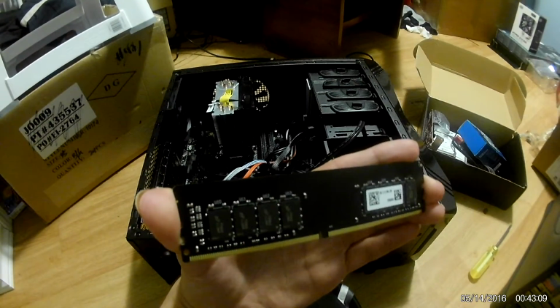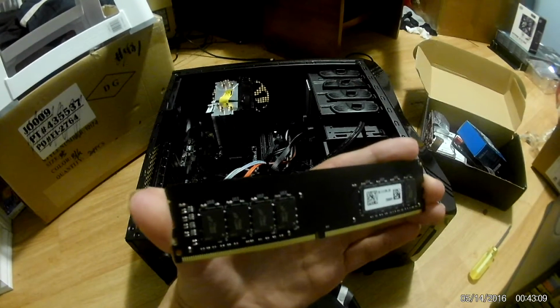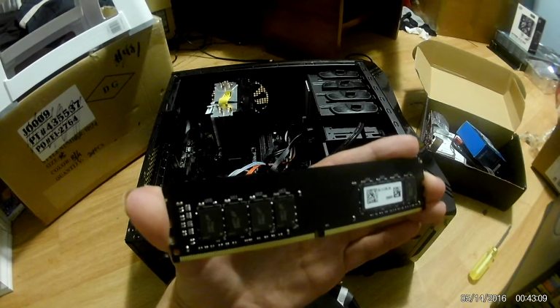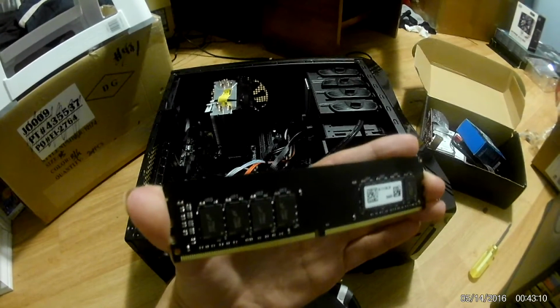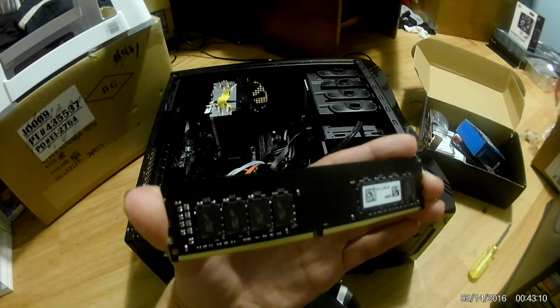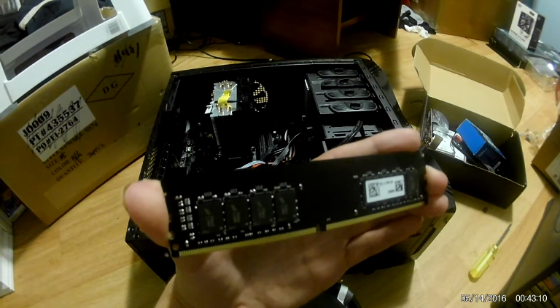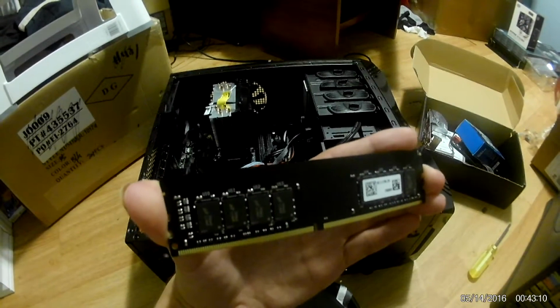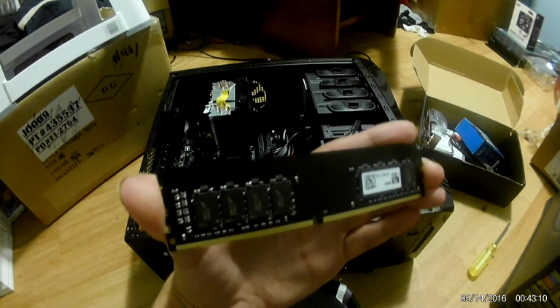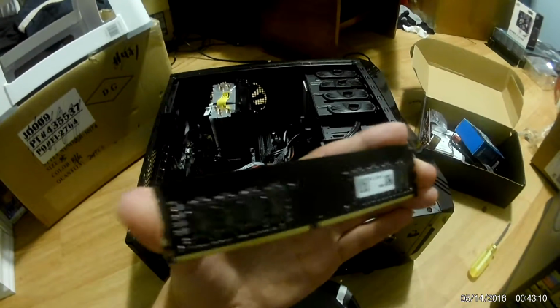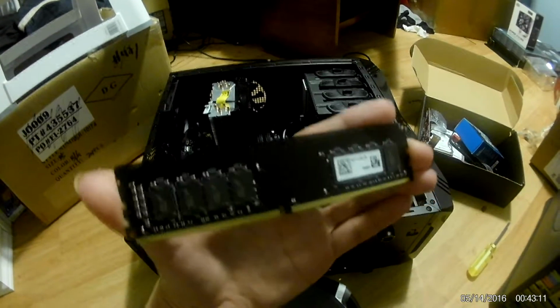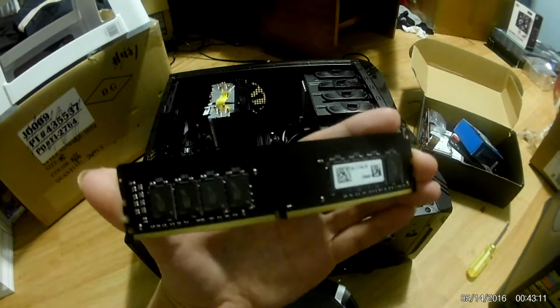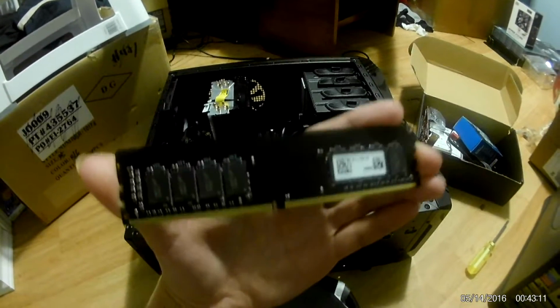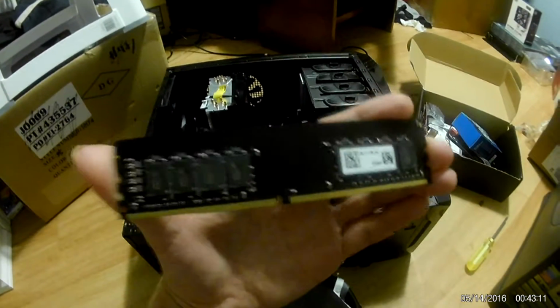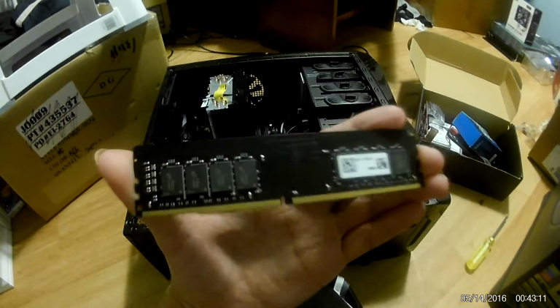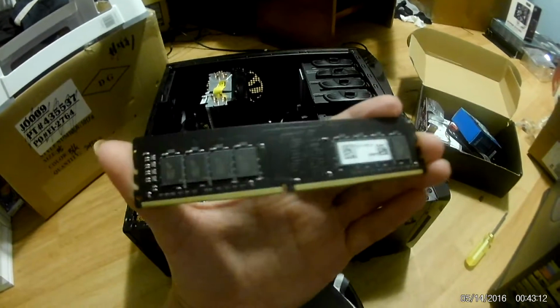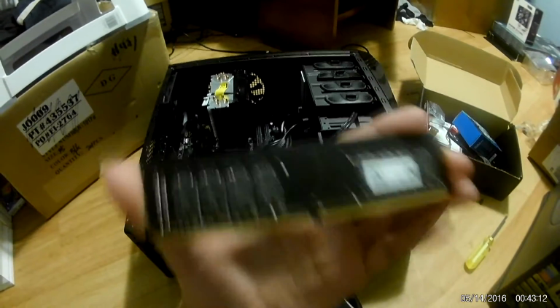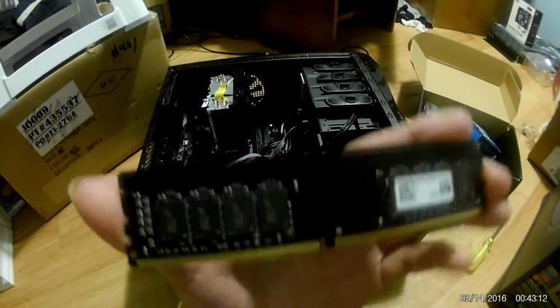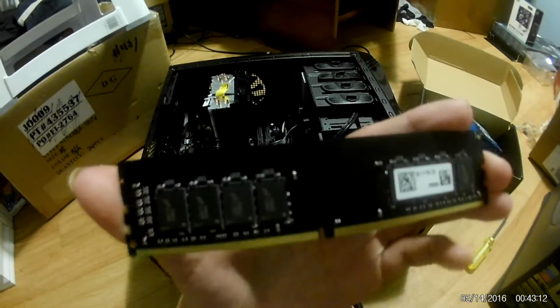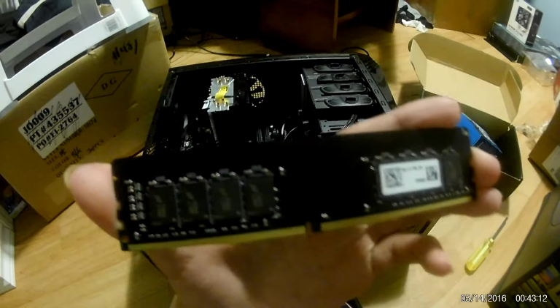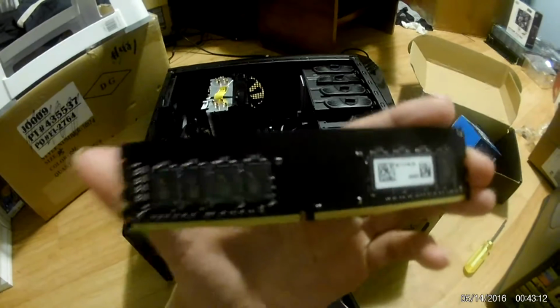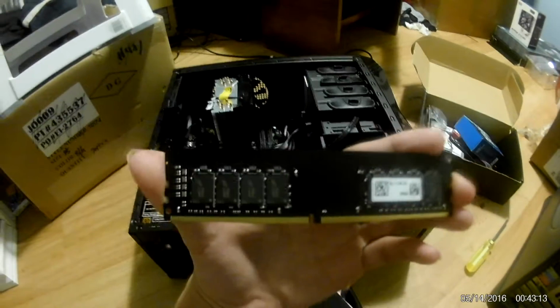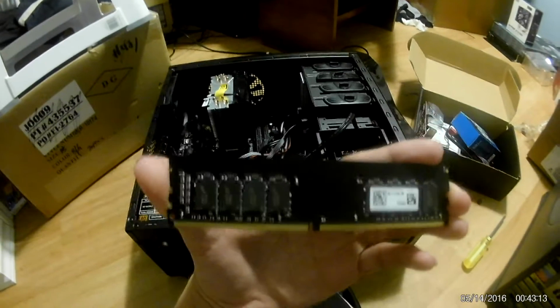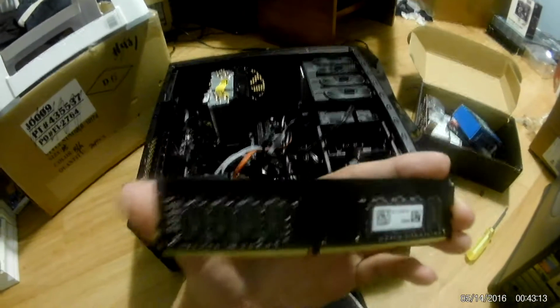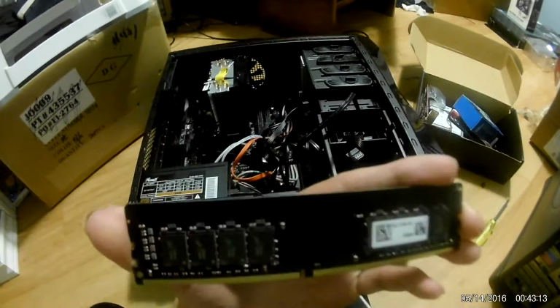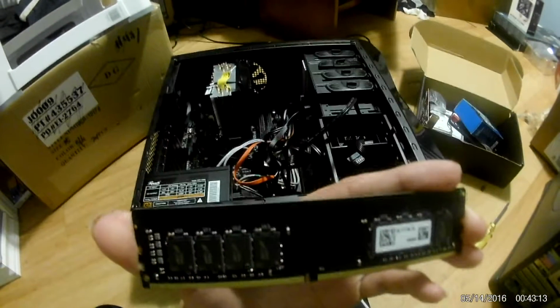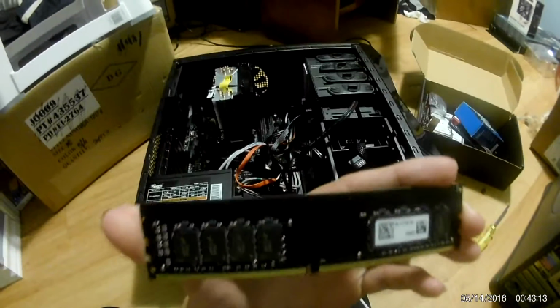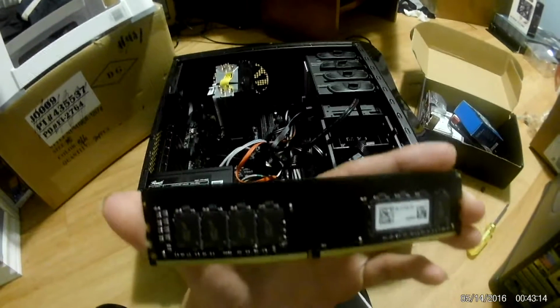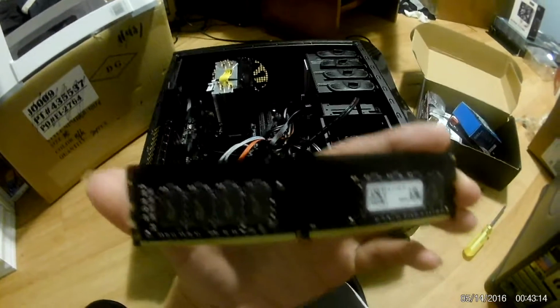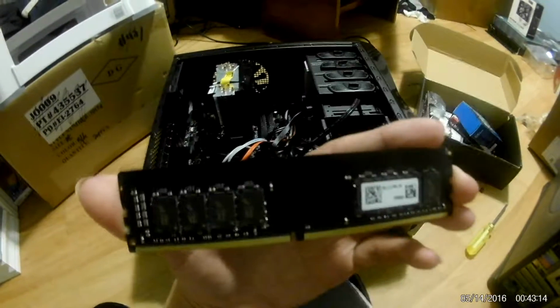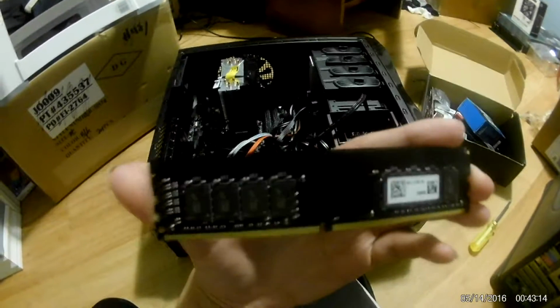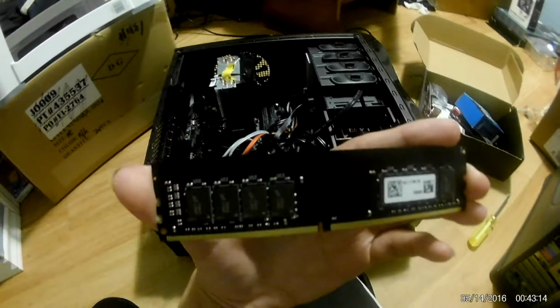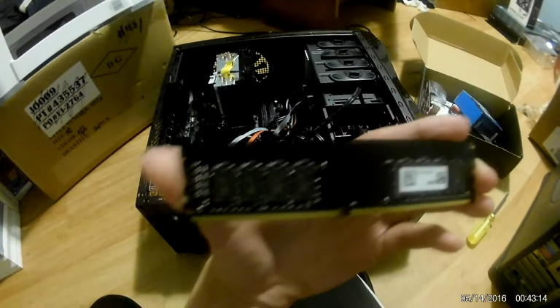Hey YouTube, it's Hag here and in this video I'm going to show you how to install RAM to a computer.